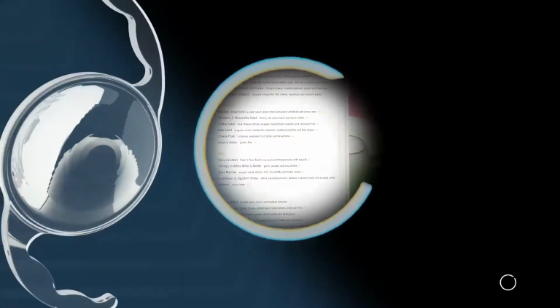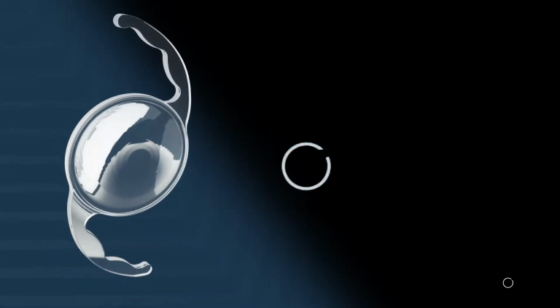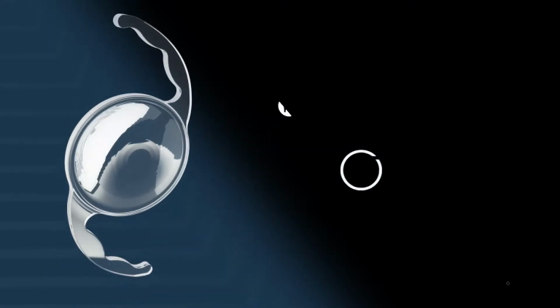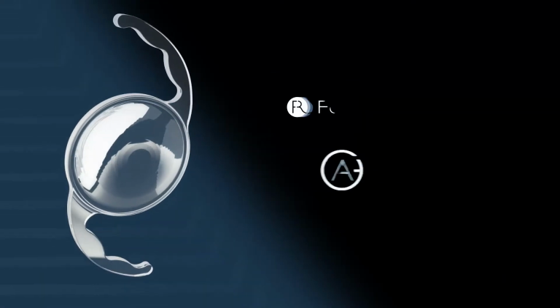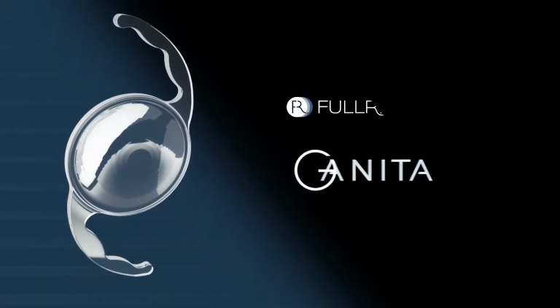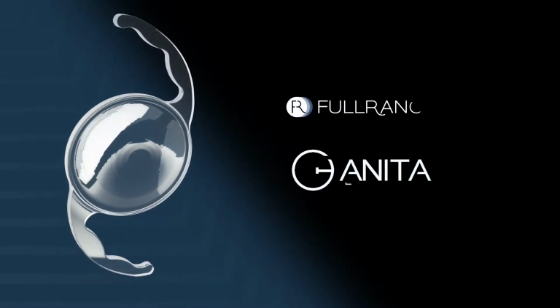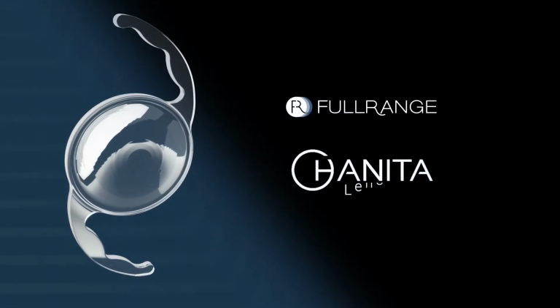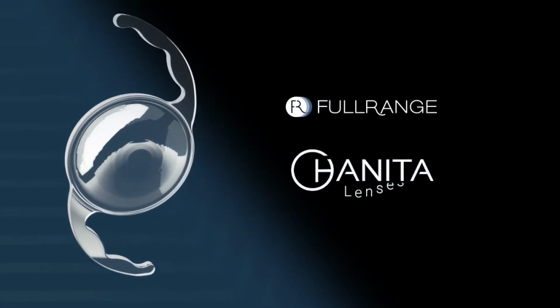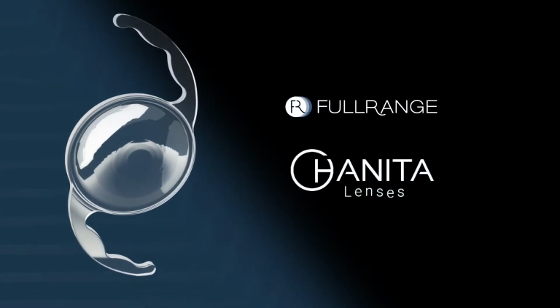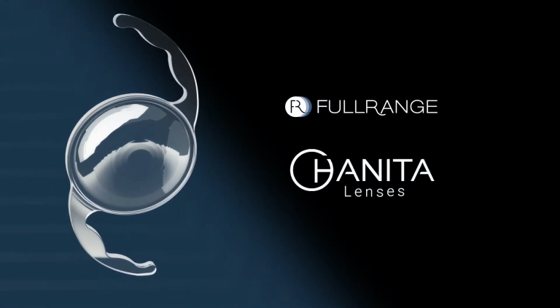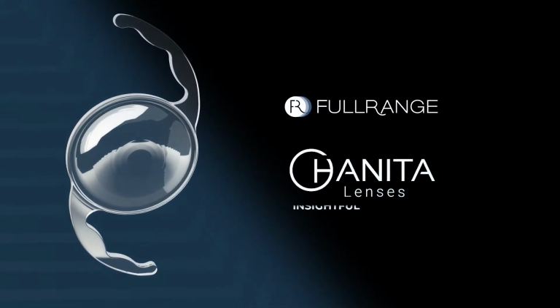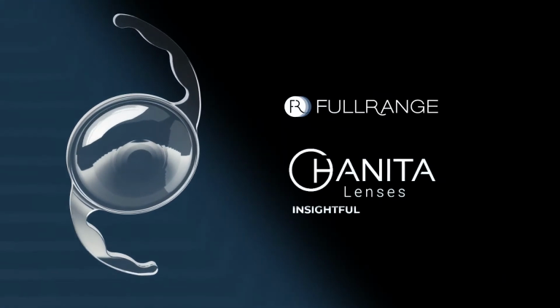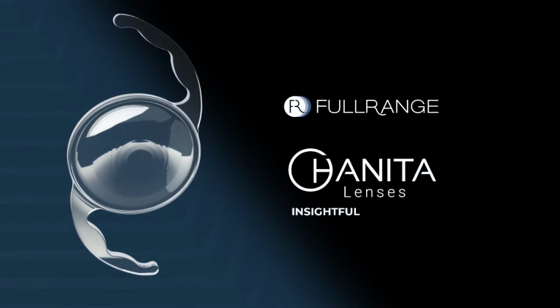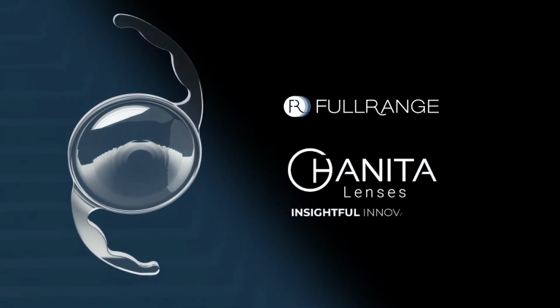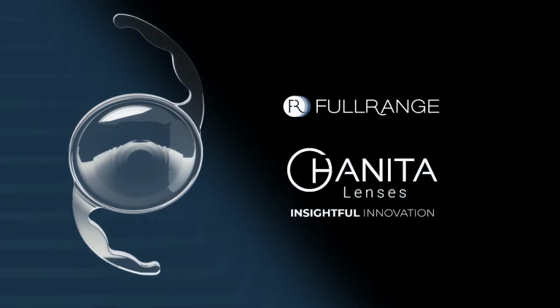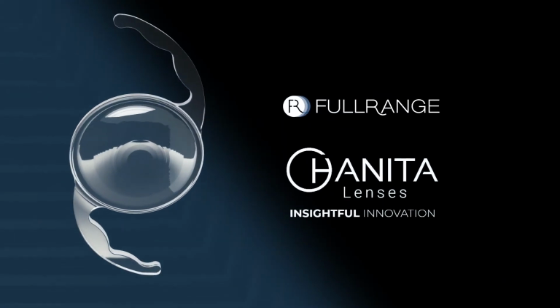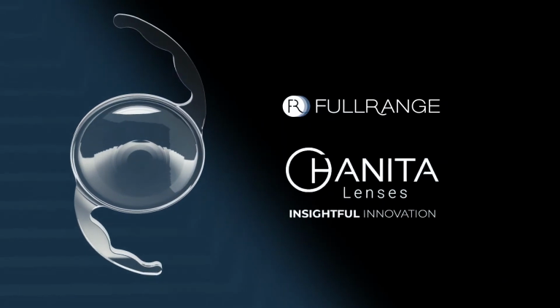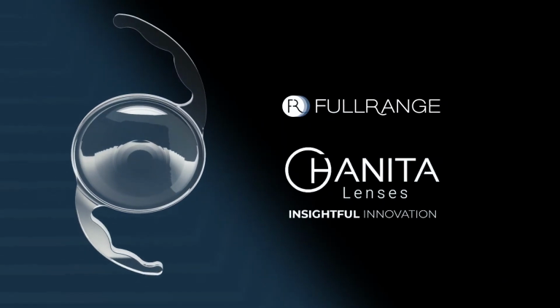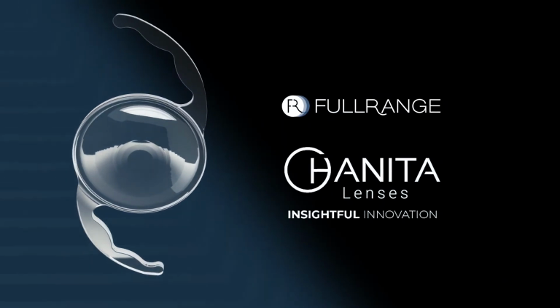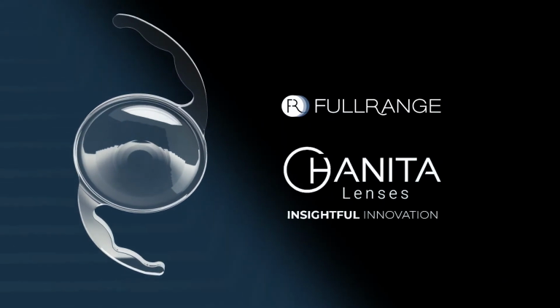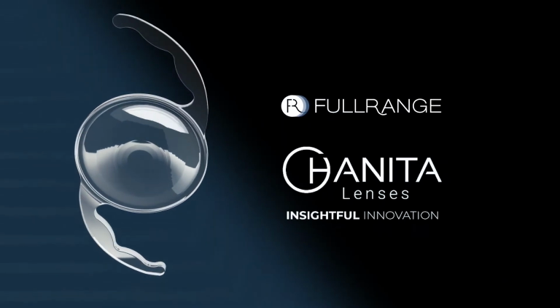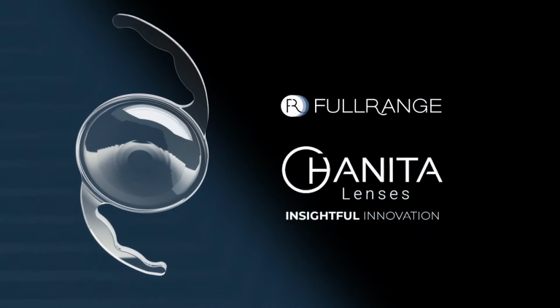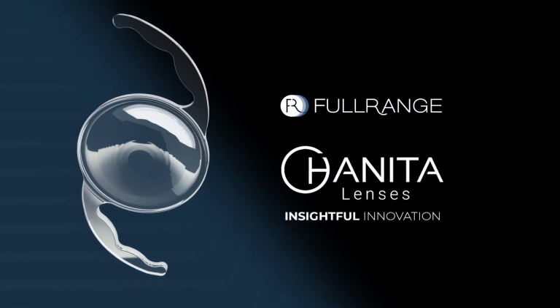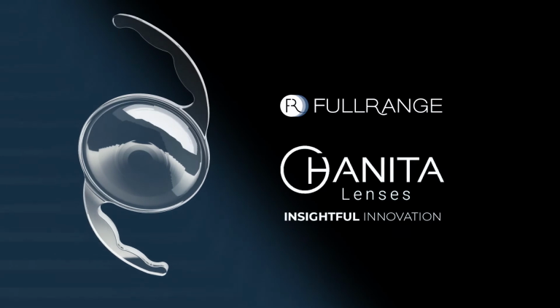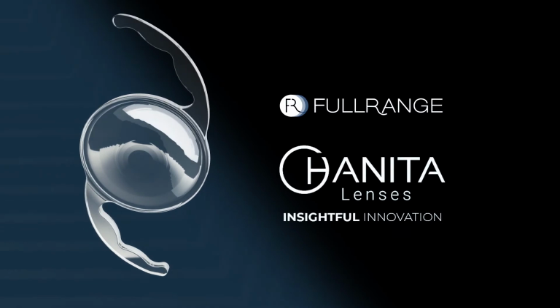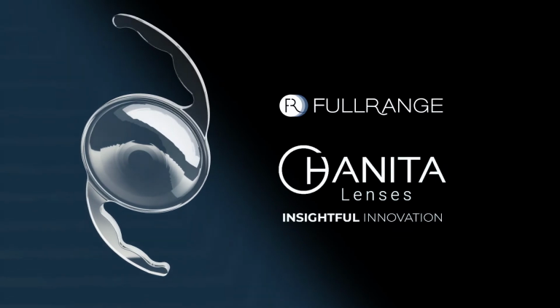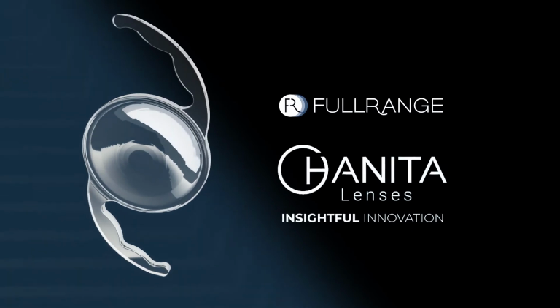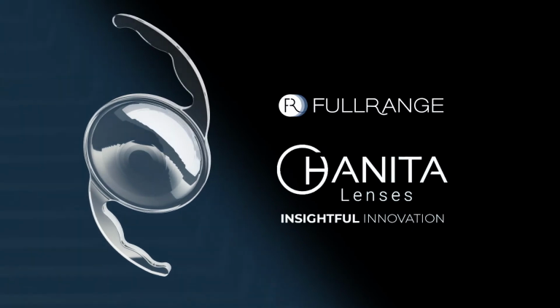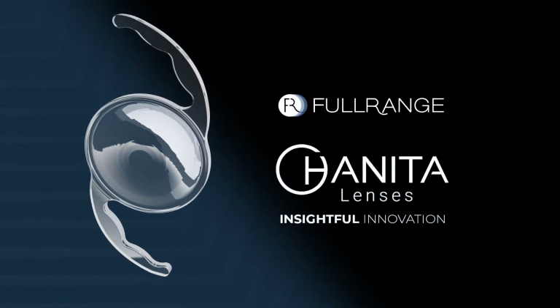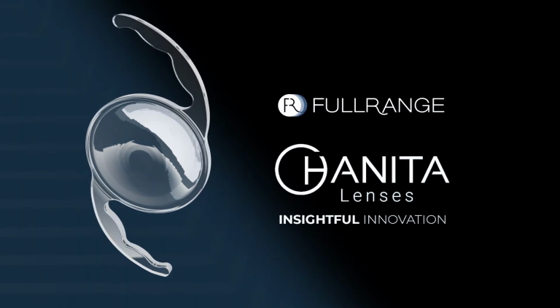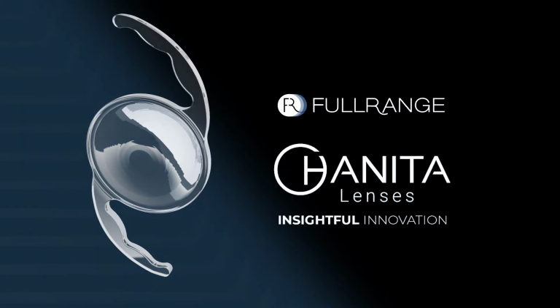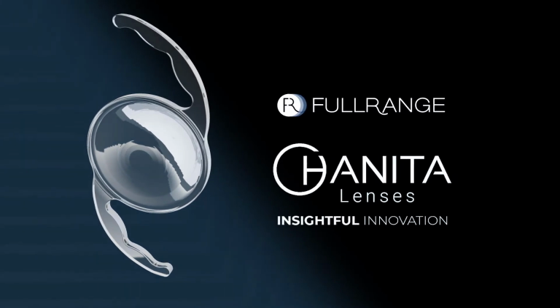Haneda Lenses Full Range IOL — an effective, safe, and reliable solution for cataract patients.